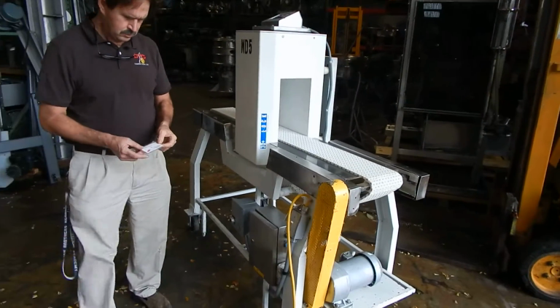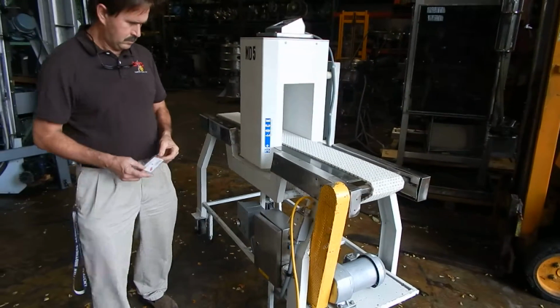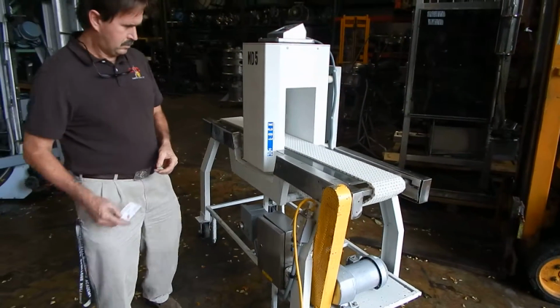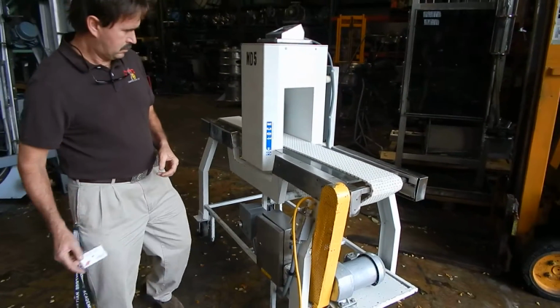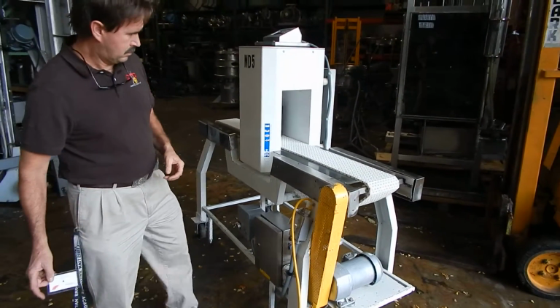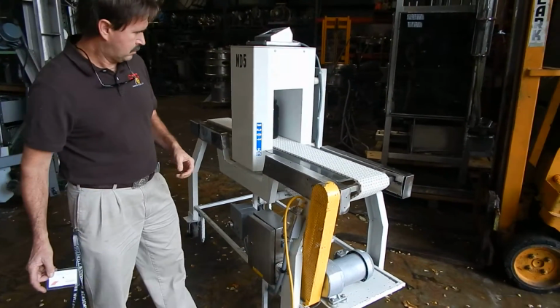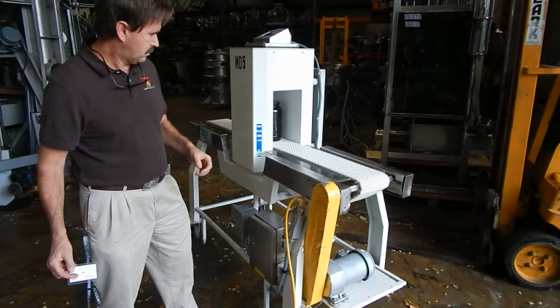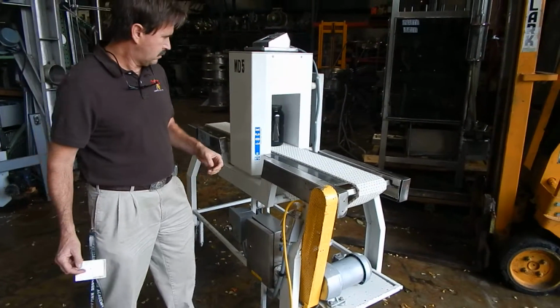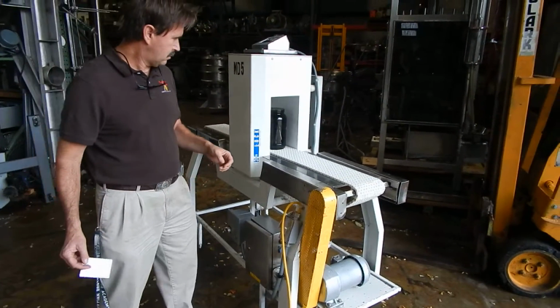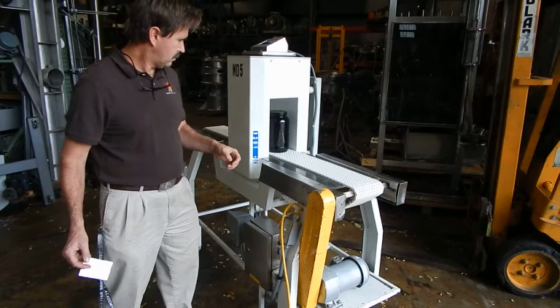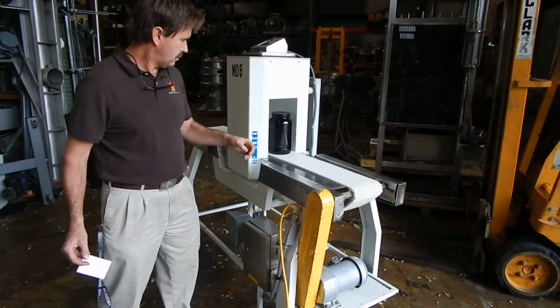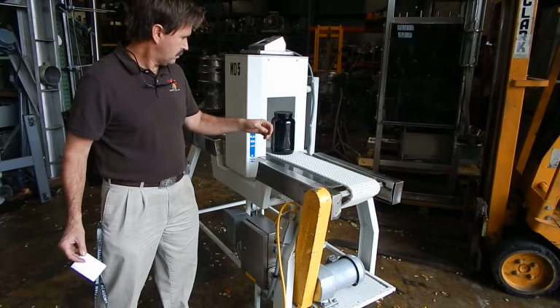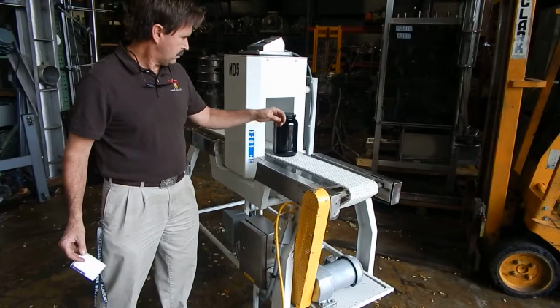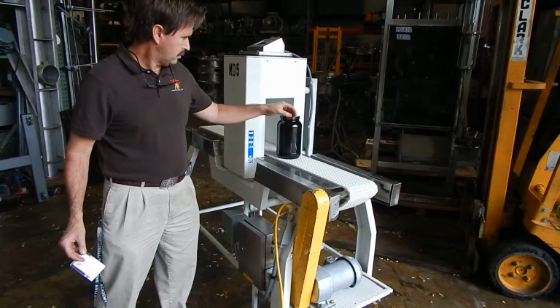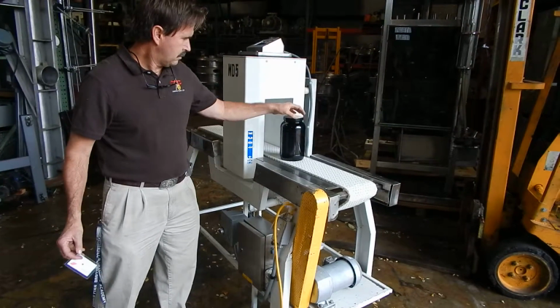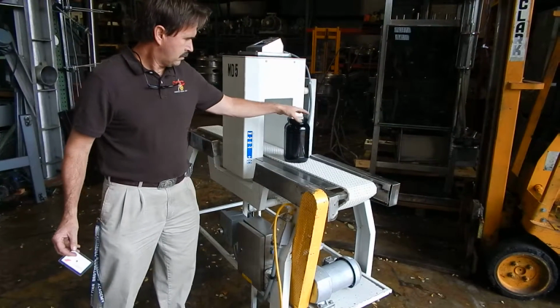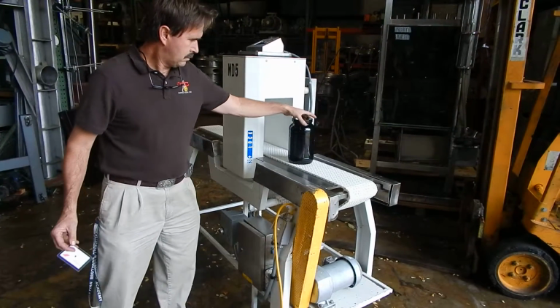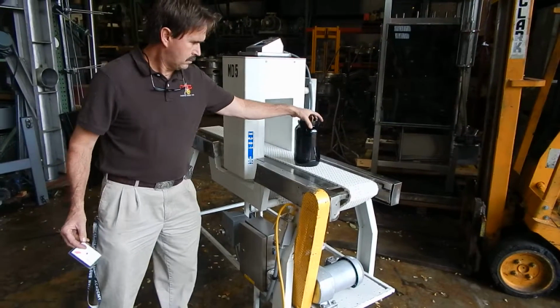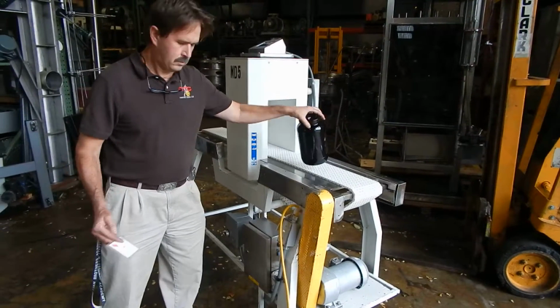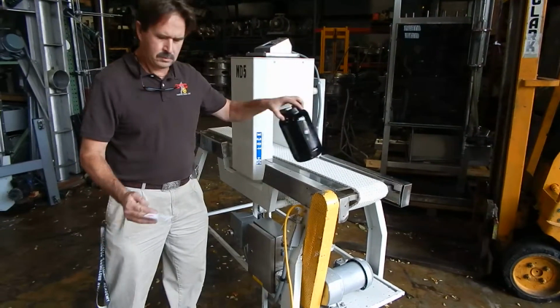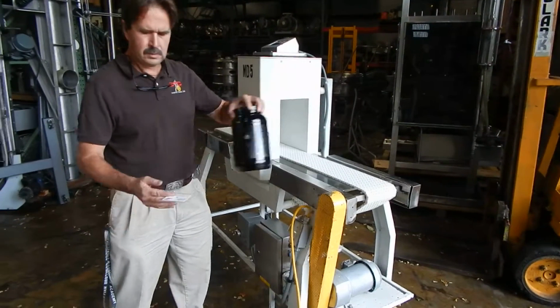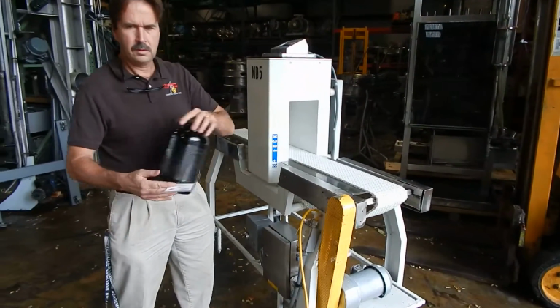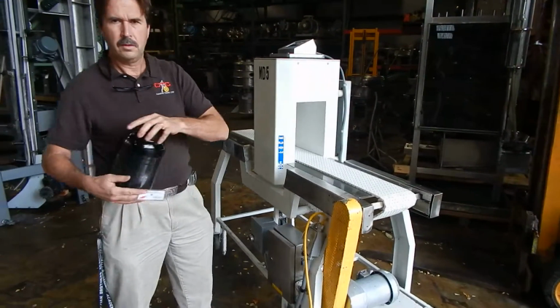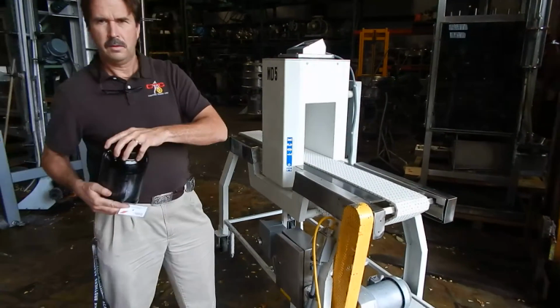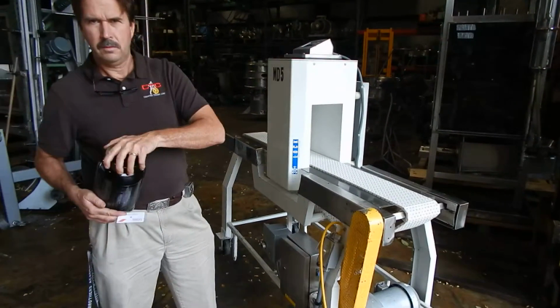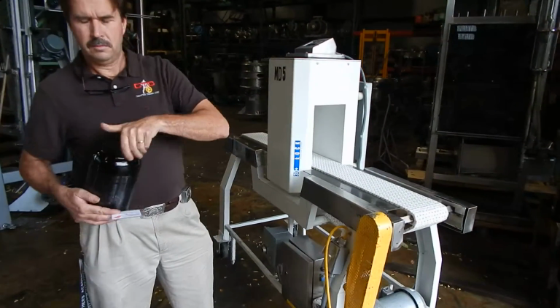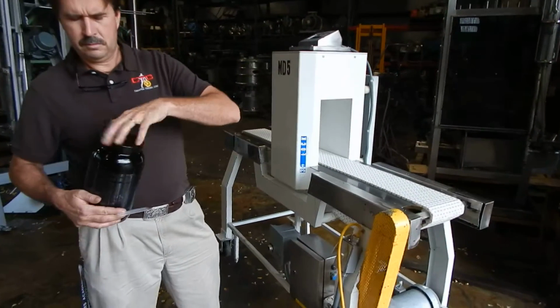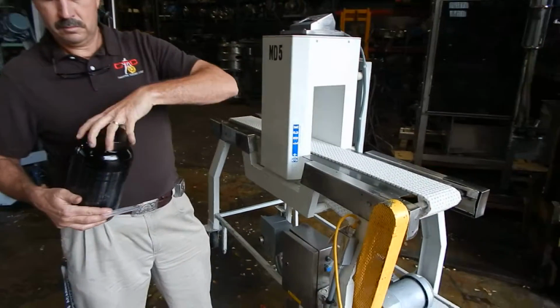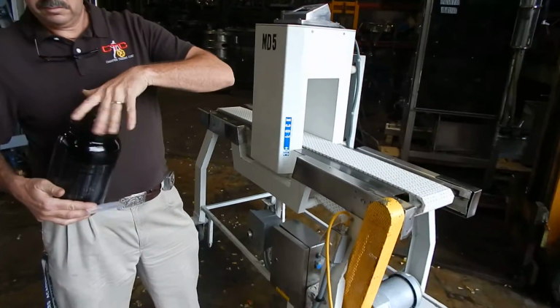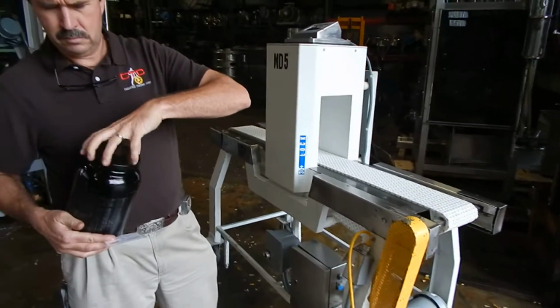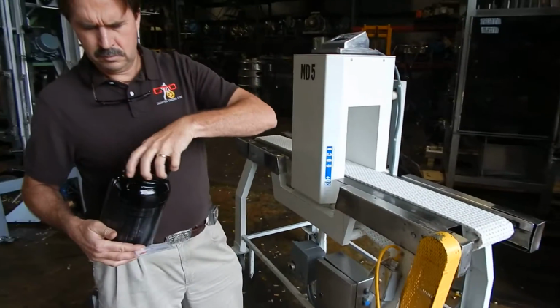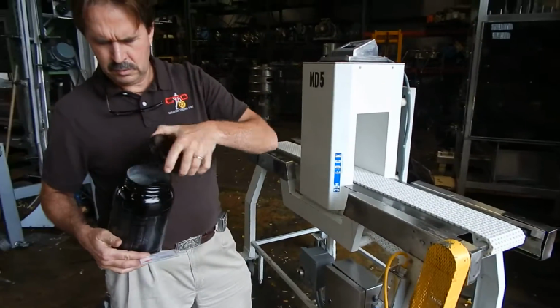So there you go — you see three successful passes through the detector. Jim's going to add... what size do you have there Jim?